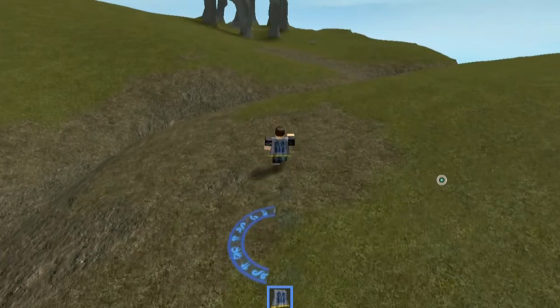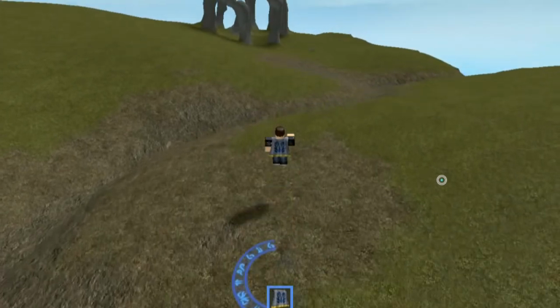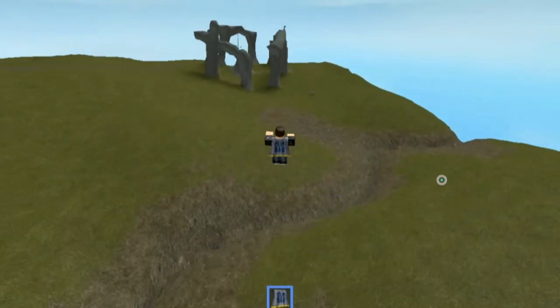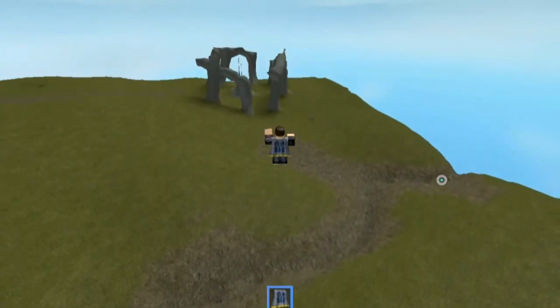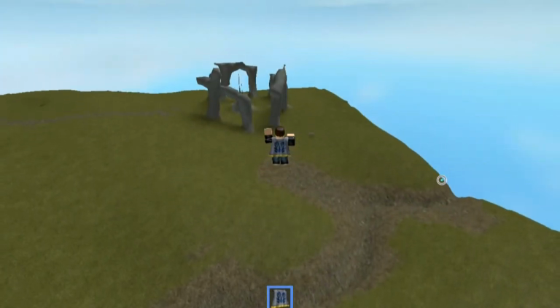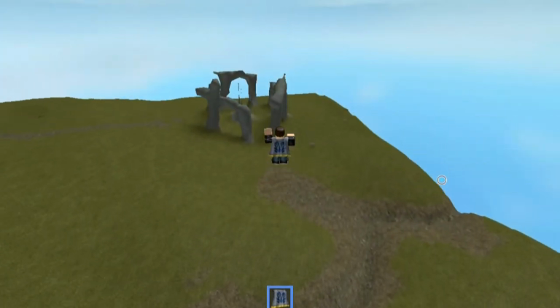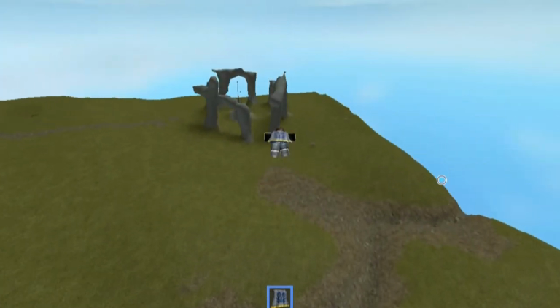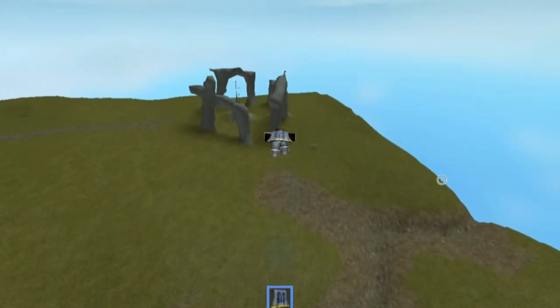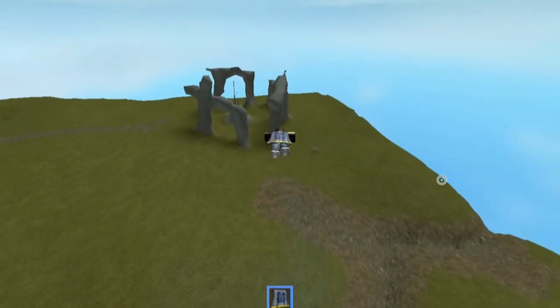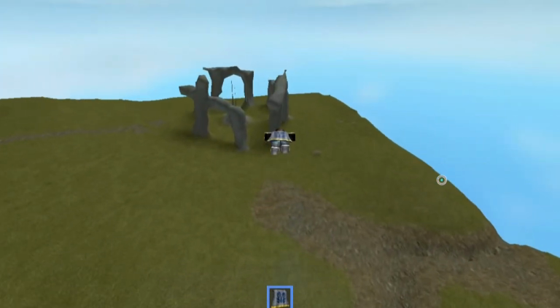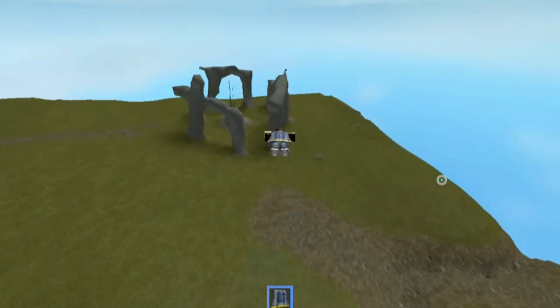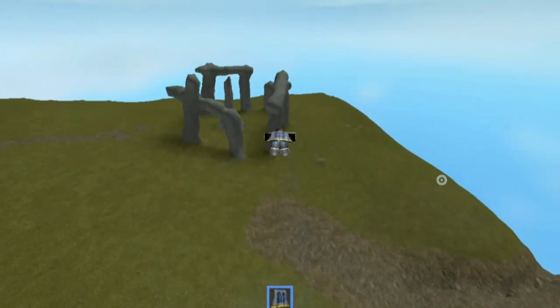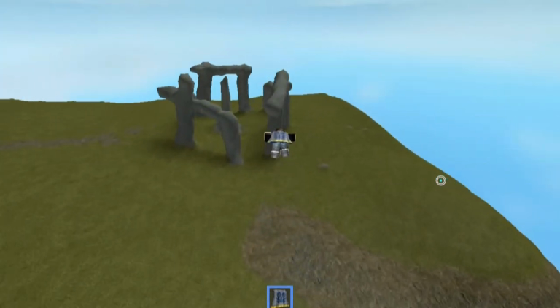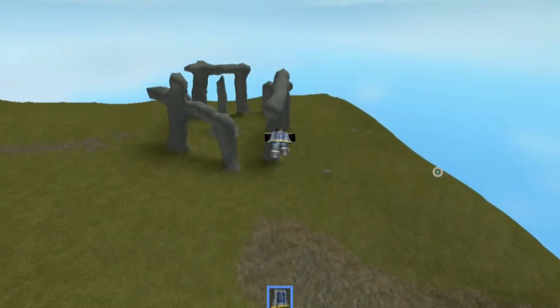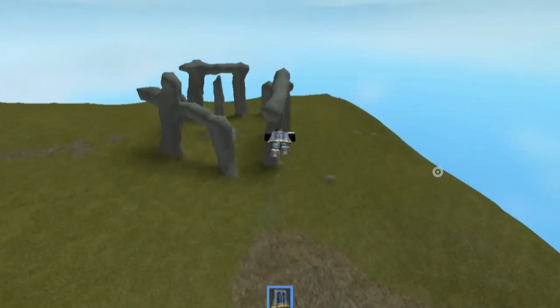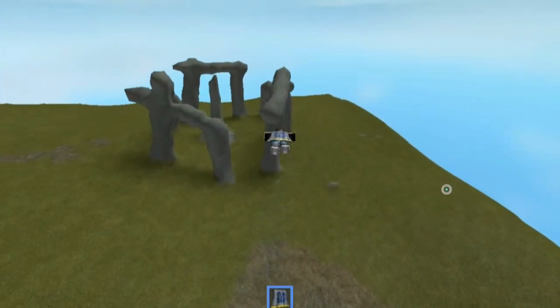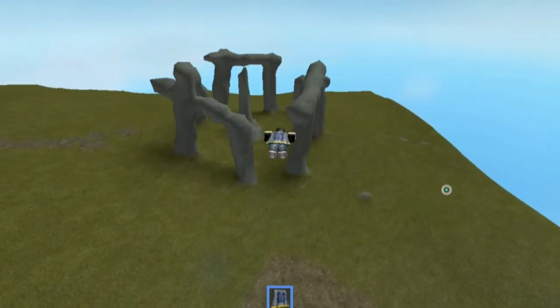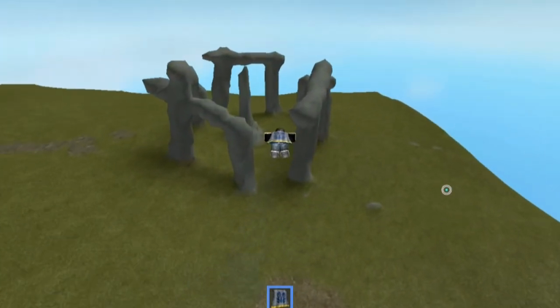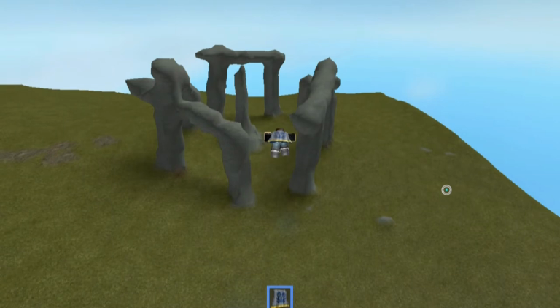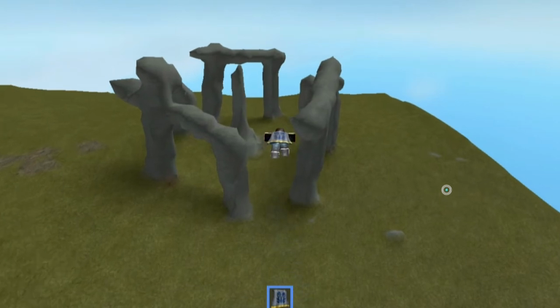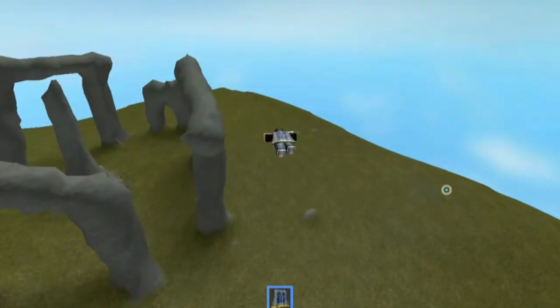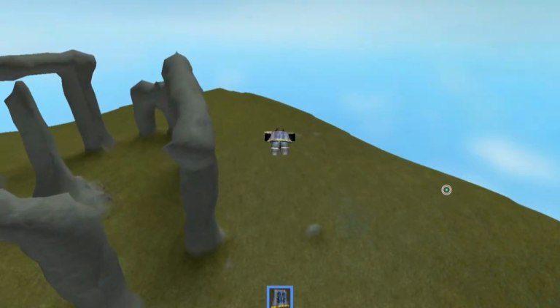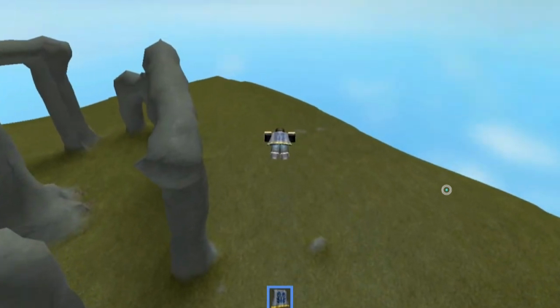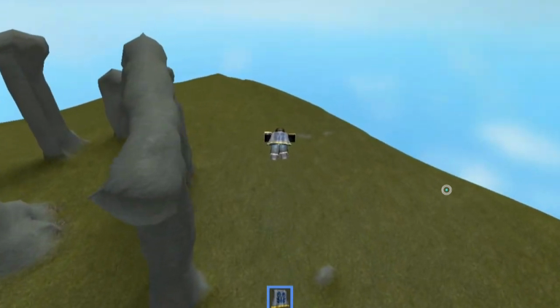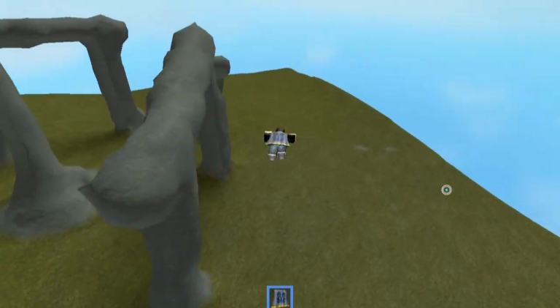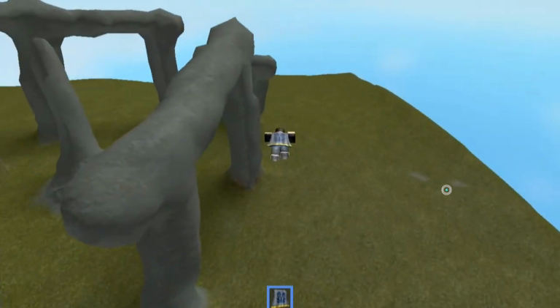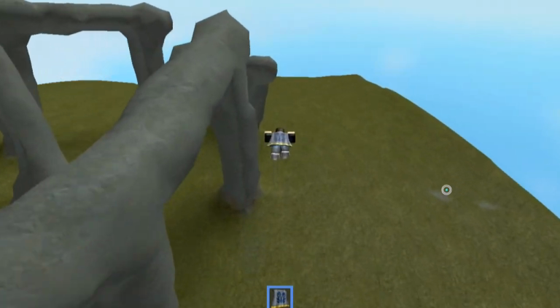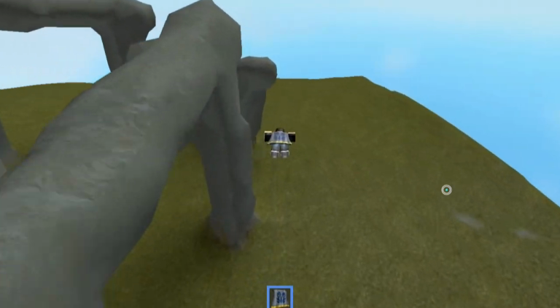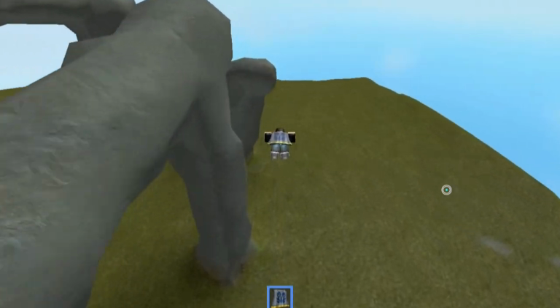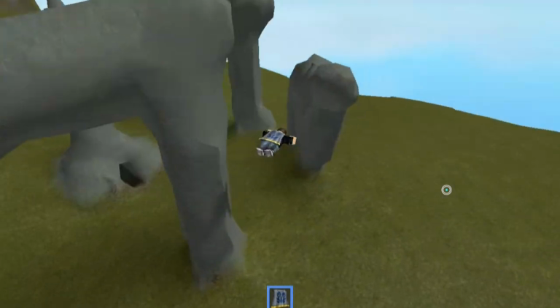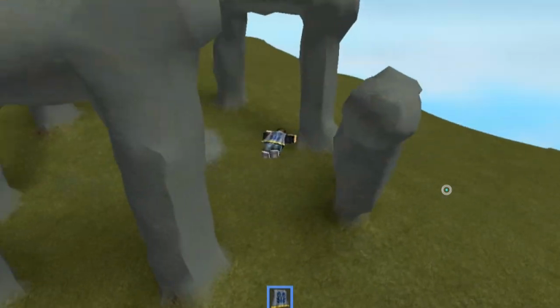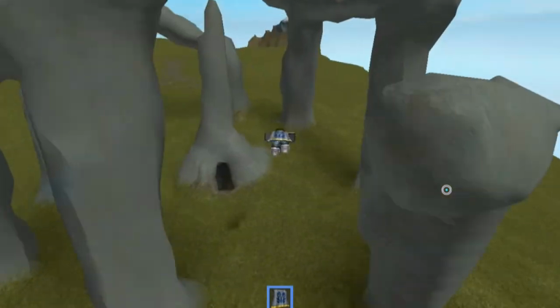Once you're in the air, you can press and hold the spacebar to glide, slowing down your fall and letting you travel long distances without having to touch the ground.